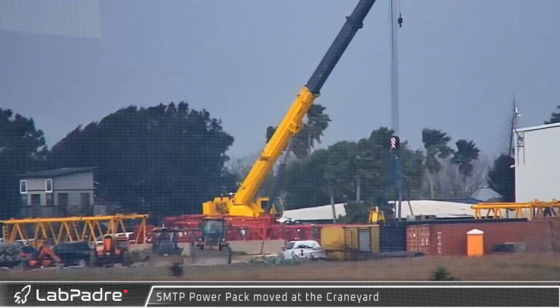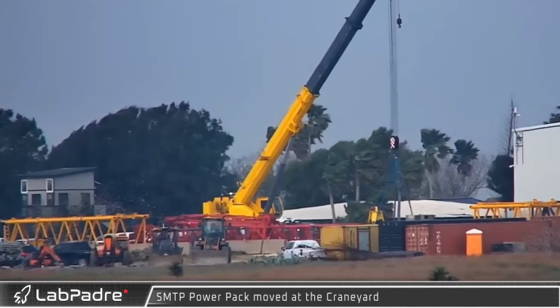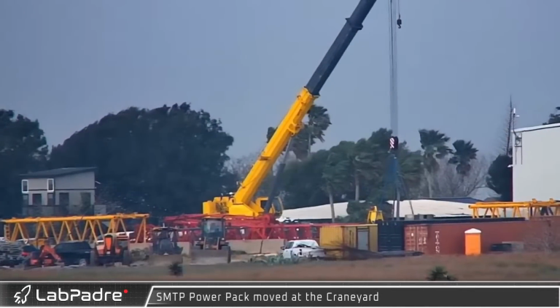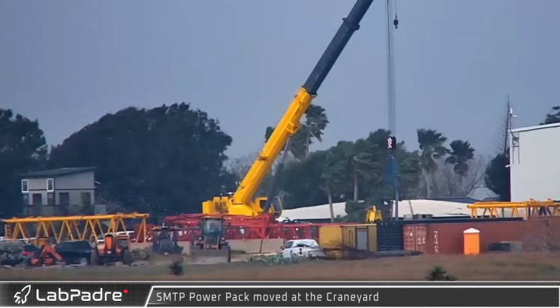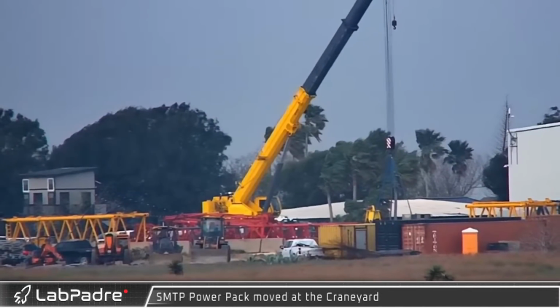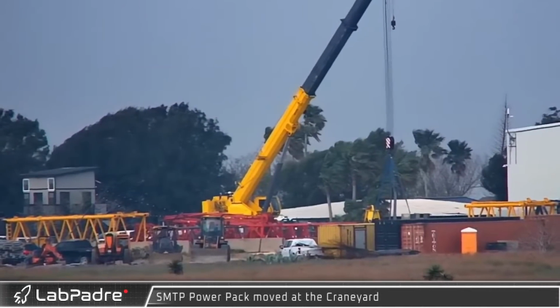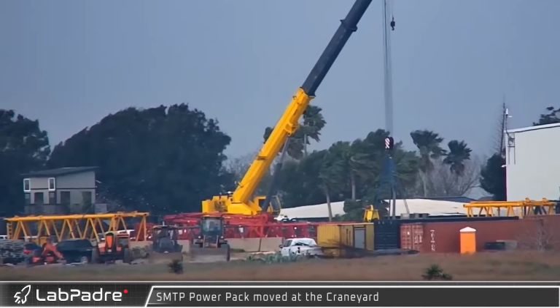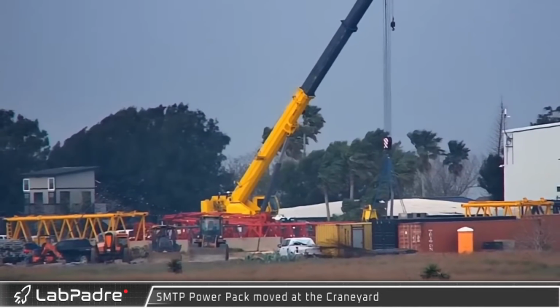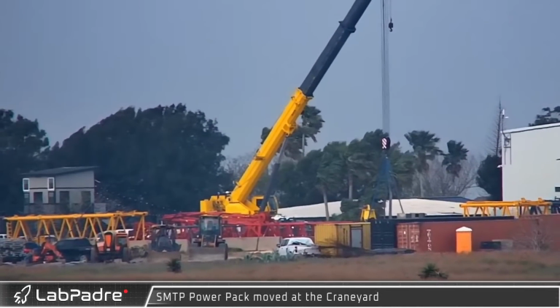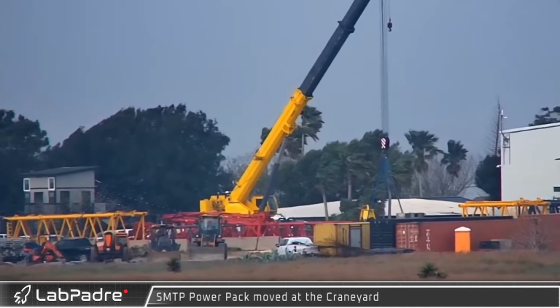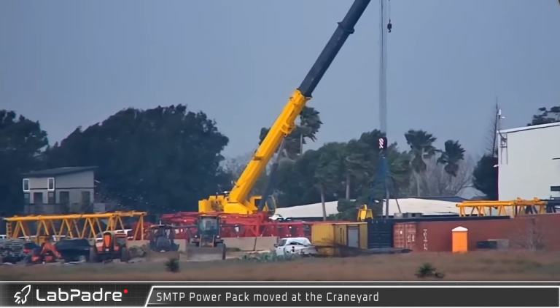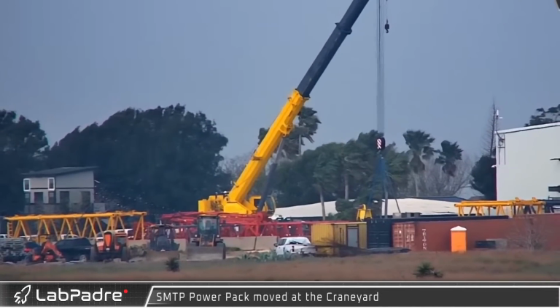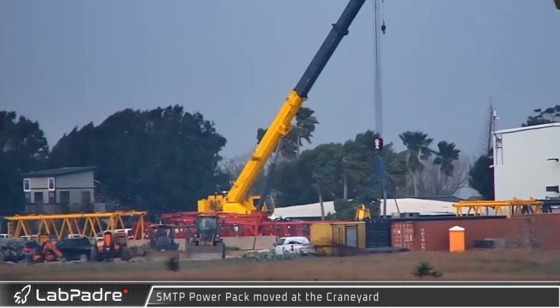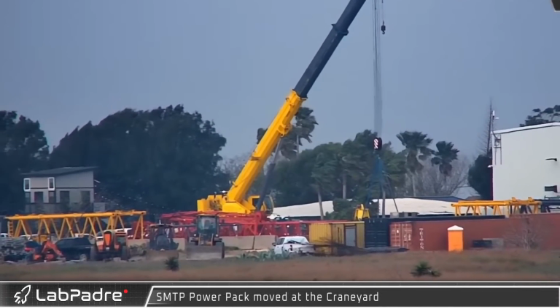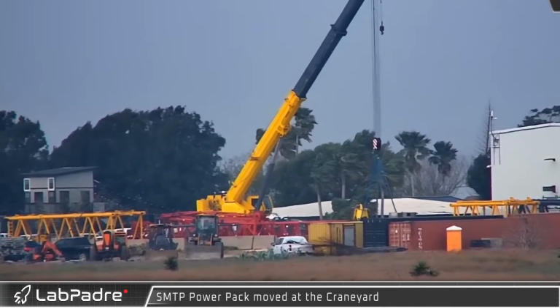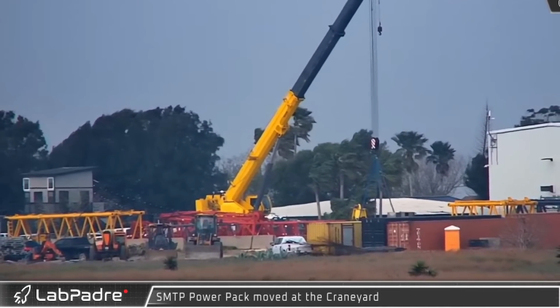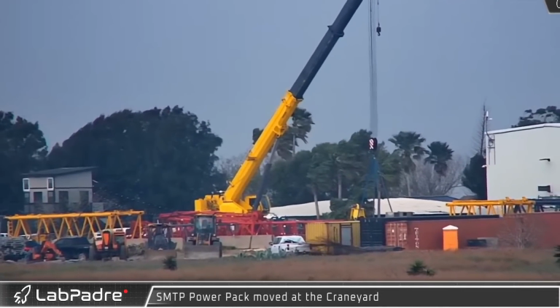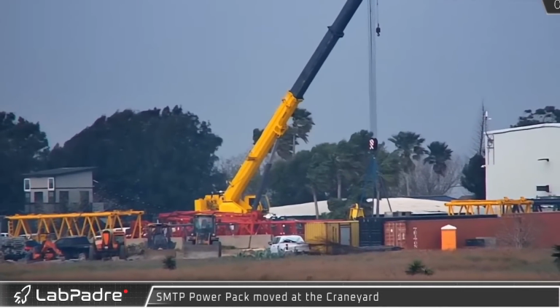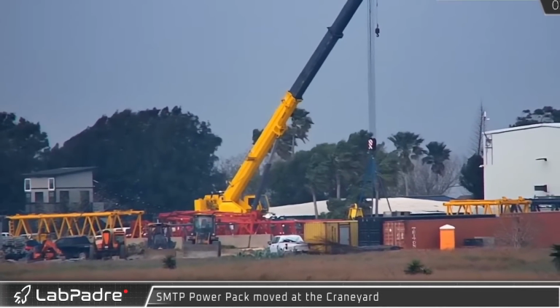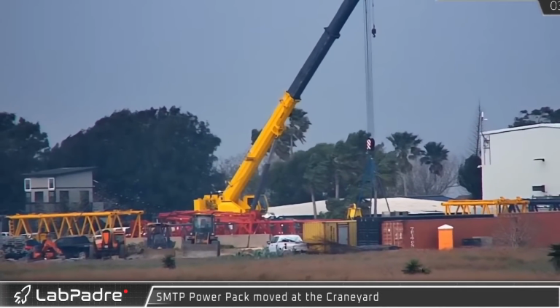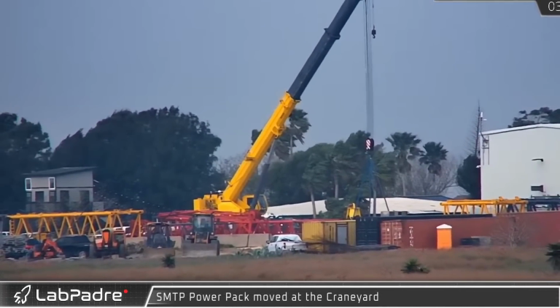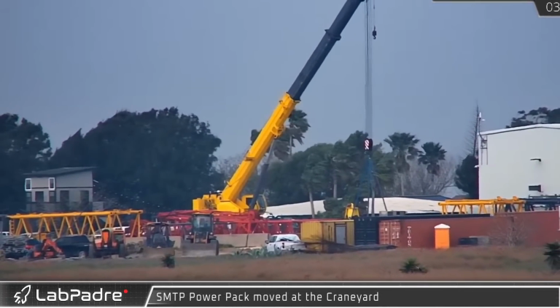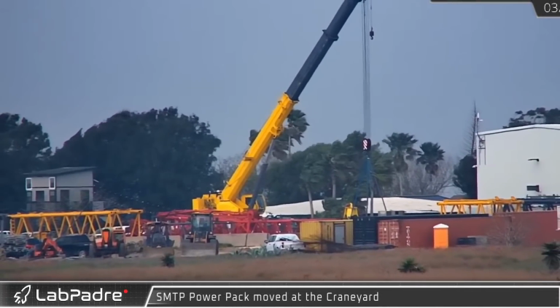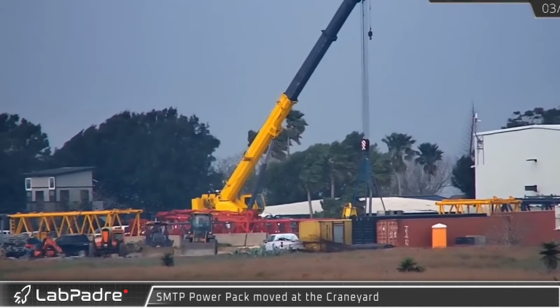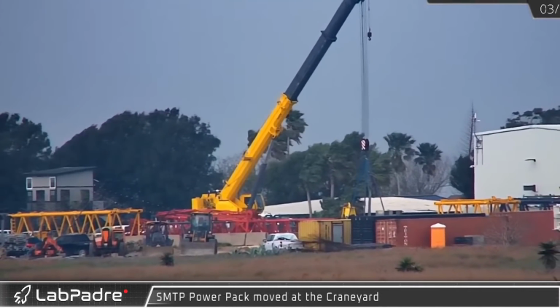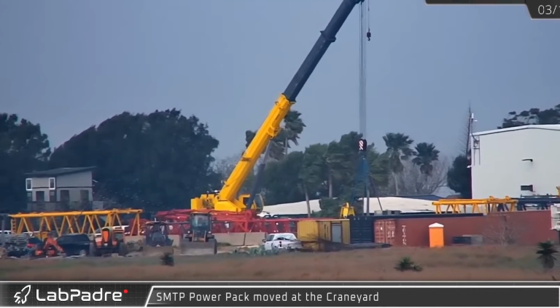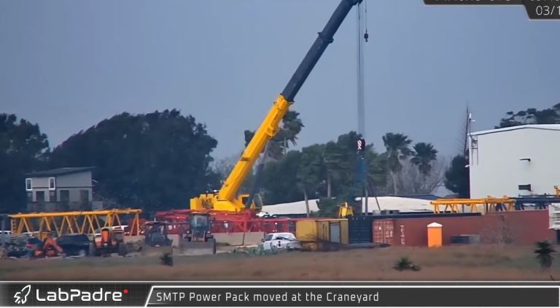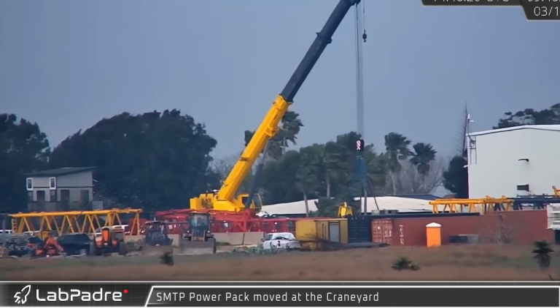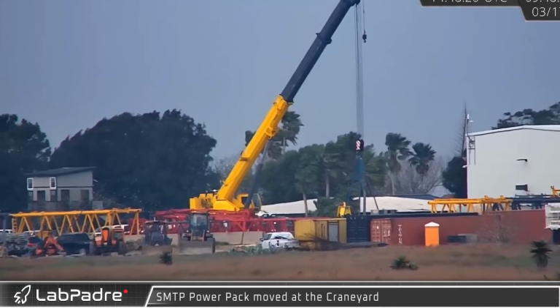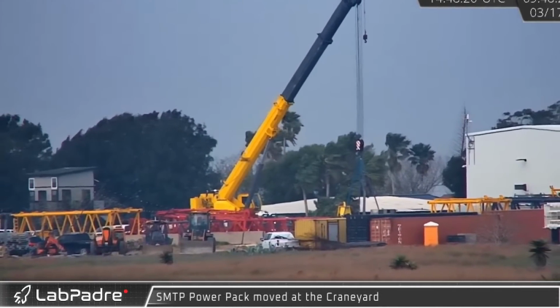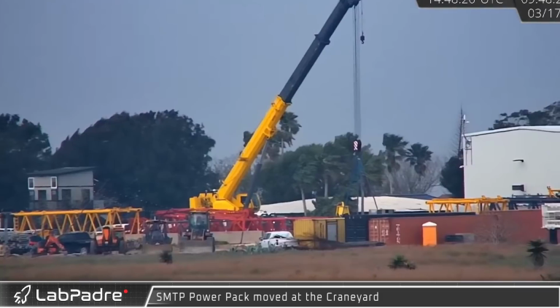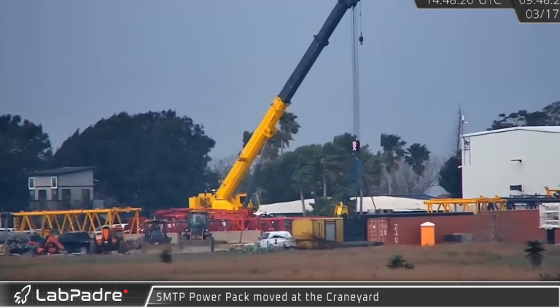Welcome back. I'm Lewis with LabPadre bringing you Episode 3 of Starbase Weekly Updates. Now let's dig in.